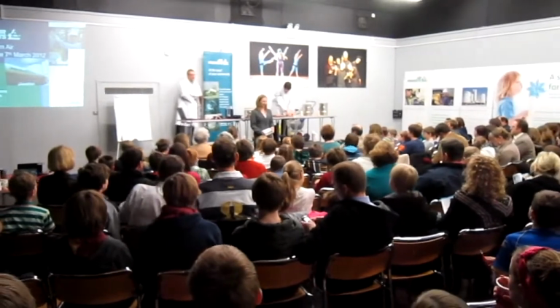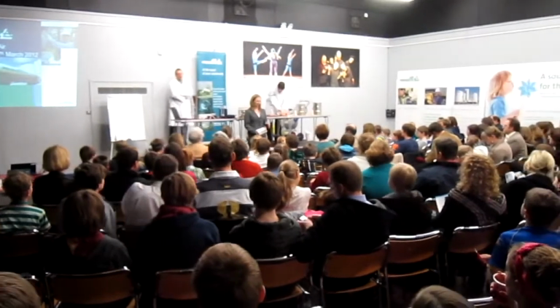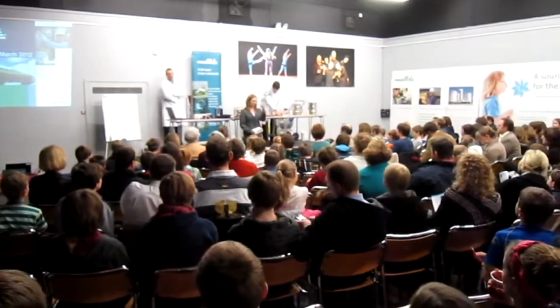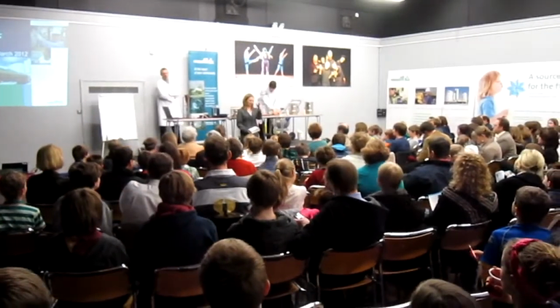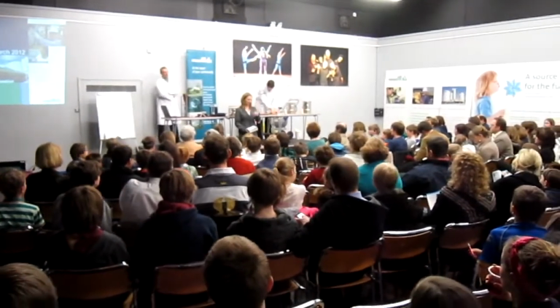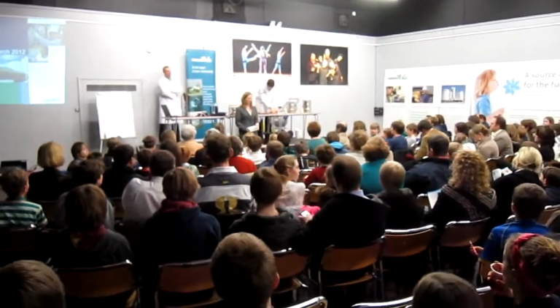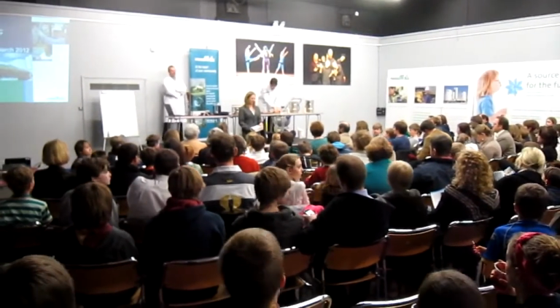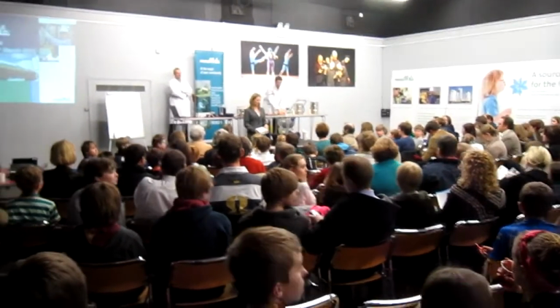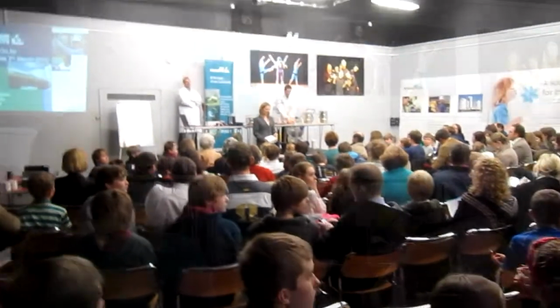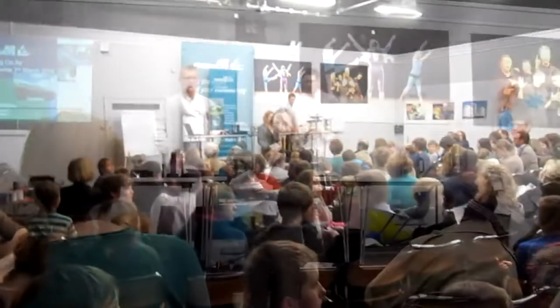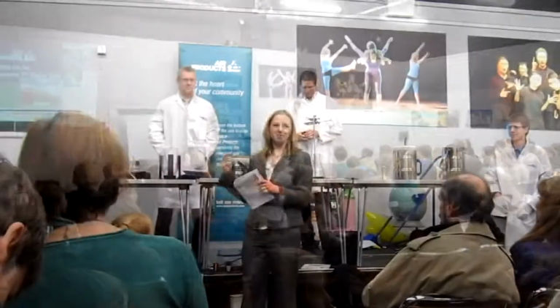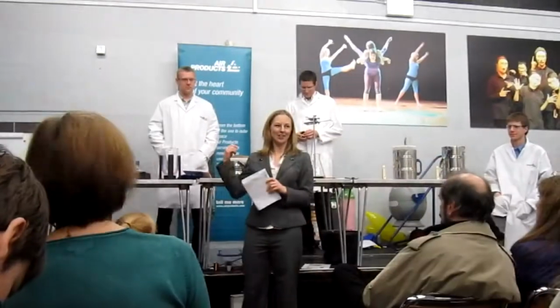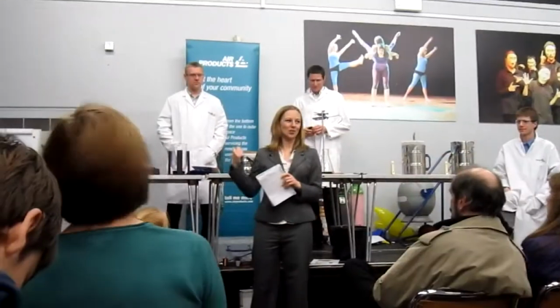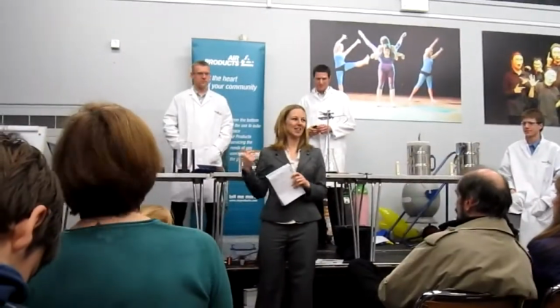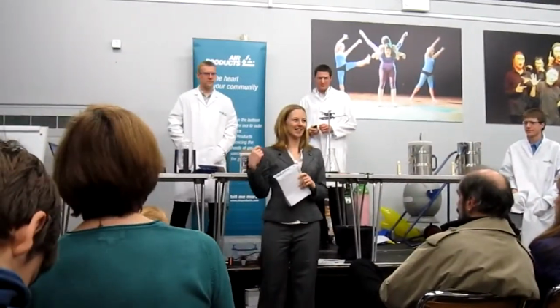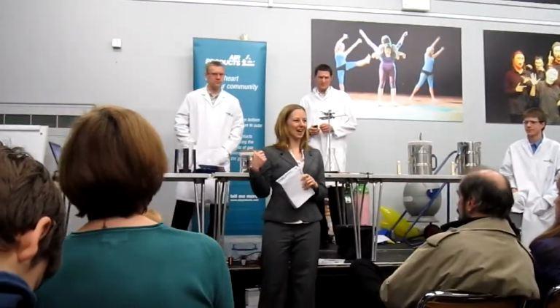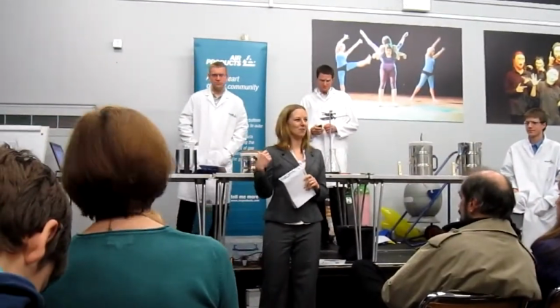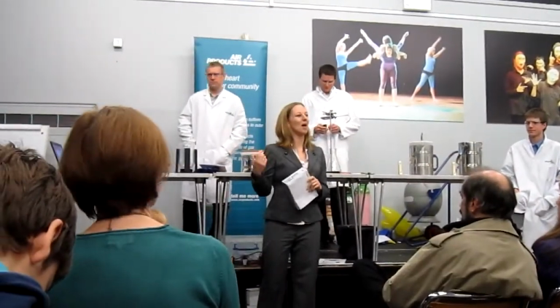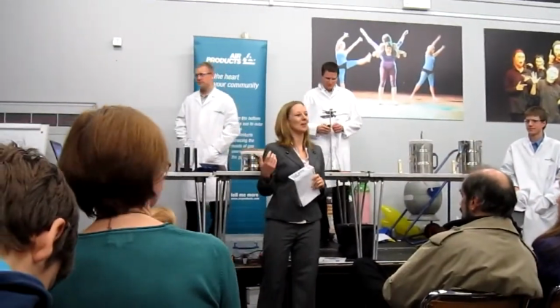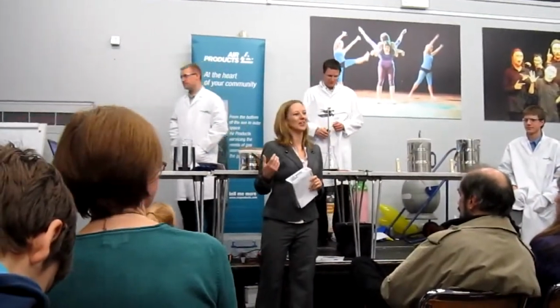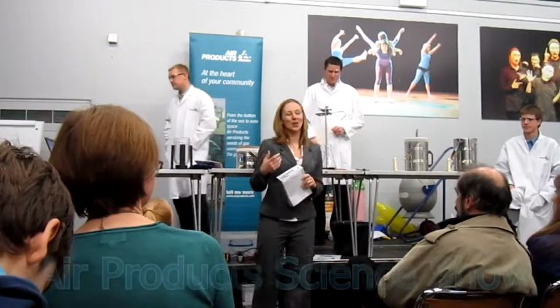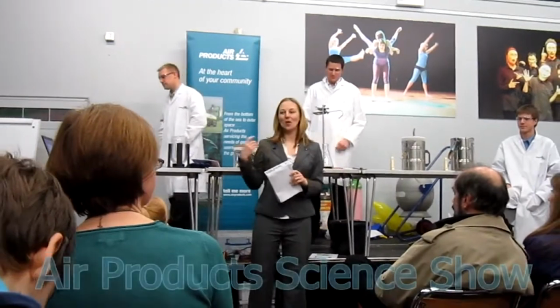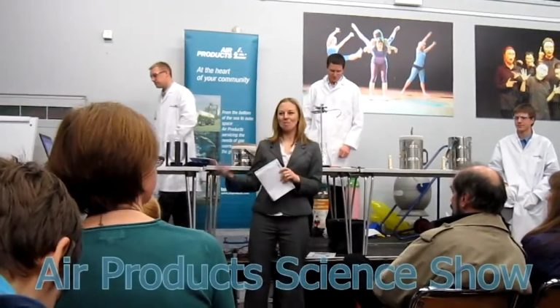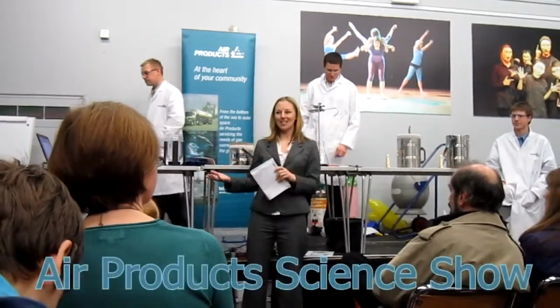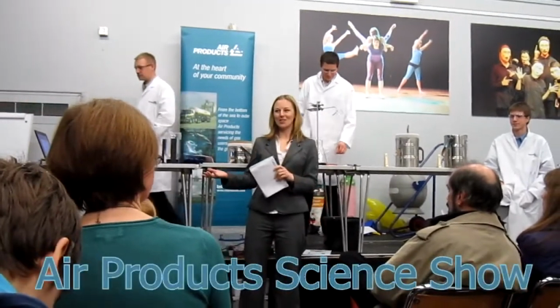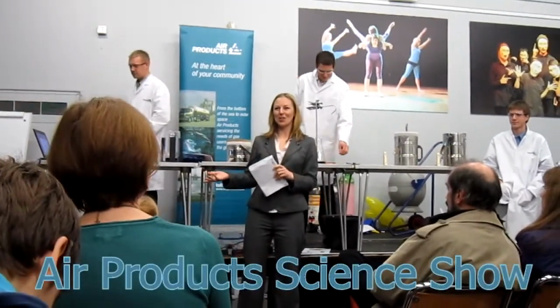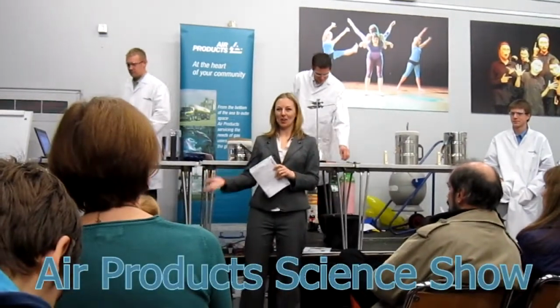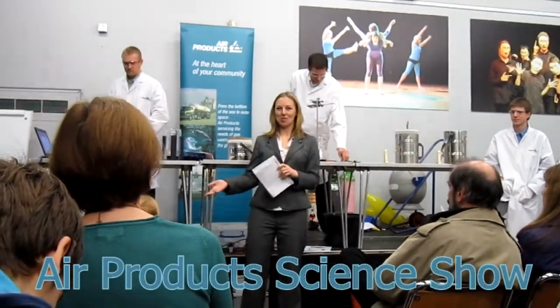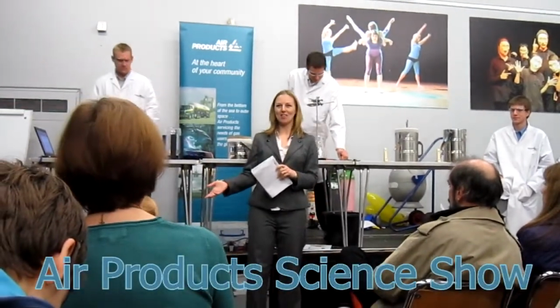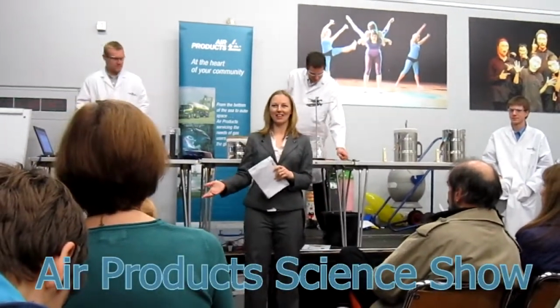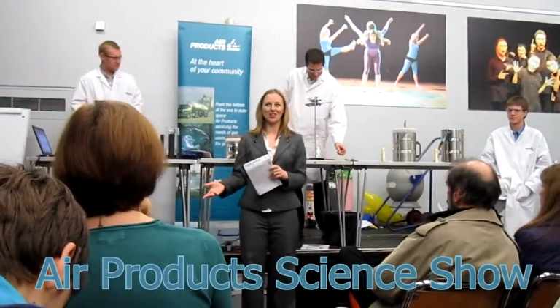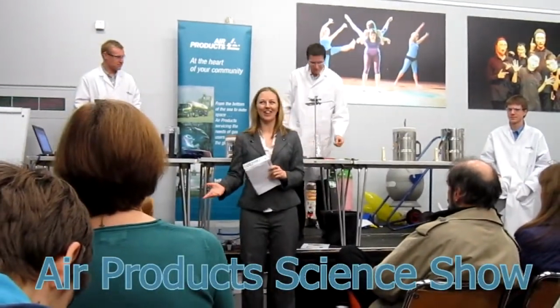Along with a cold little show, we've also worked with Steve, Stuart, and Guy from Air Products. We've got an amazing show and I hope you really enjoy it.